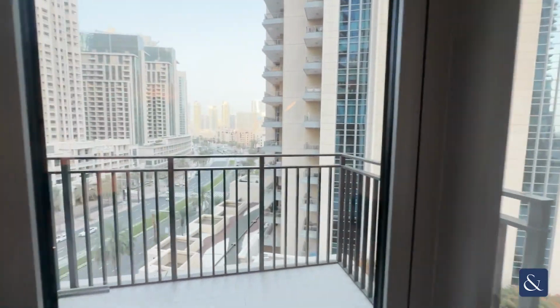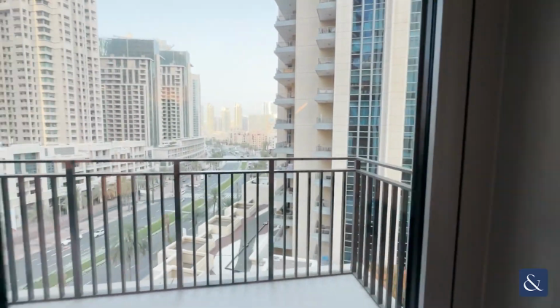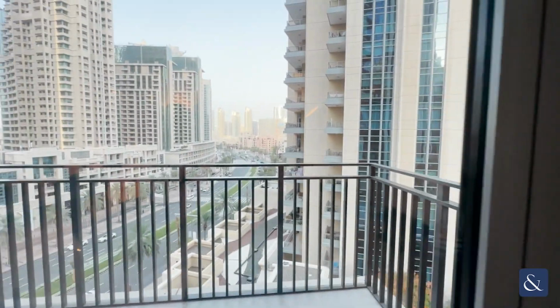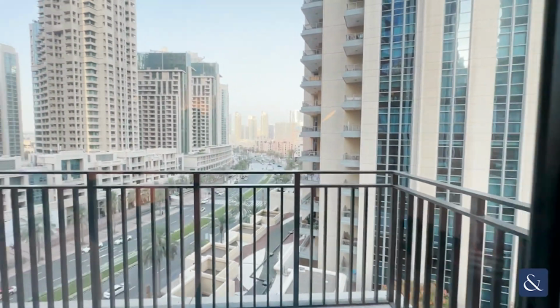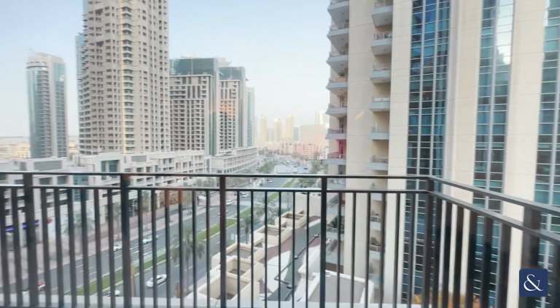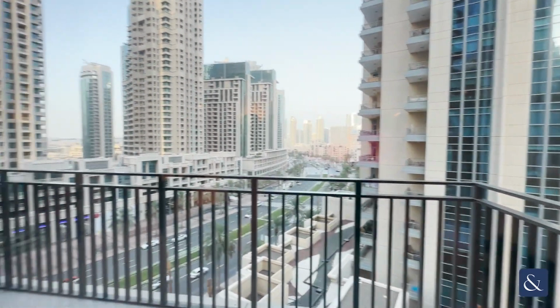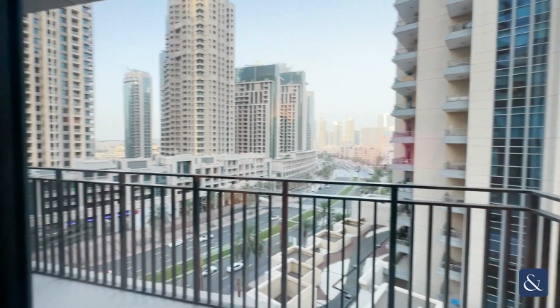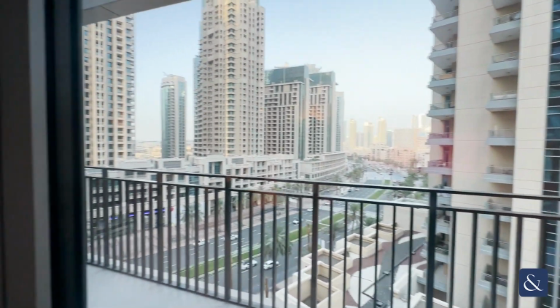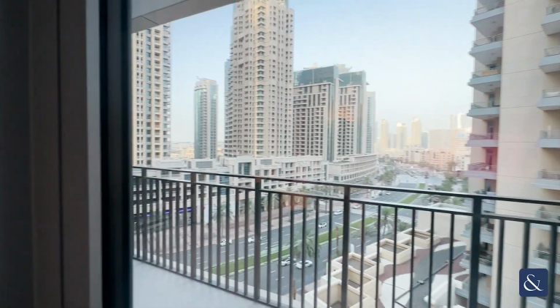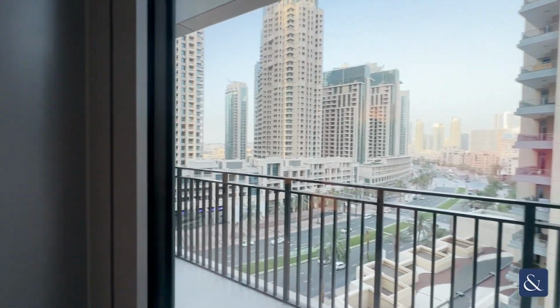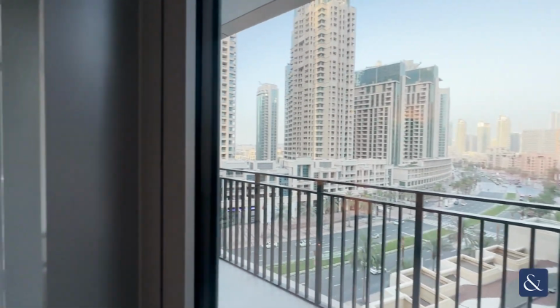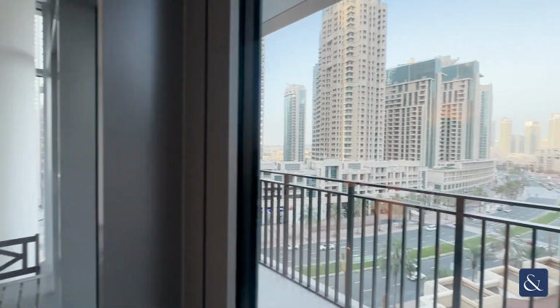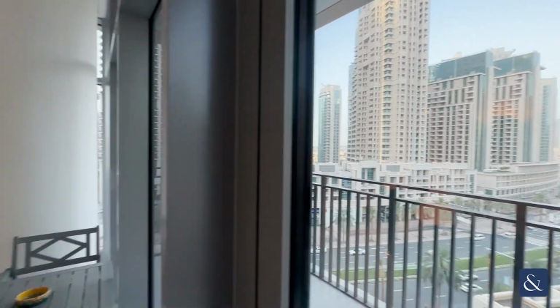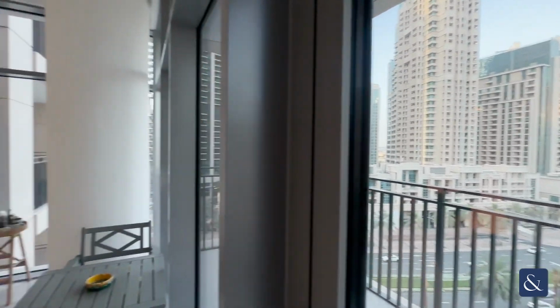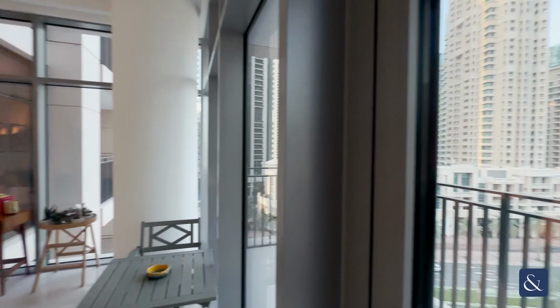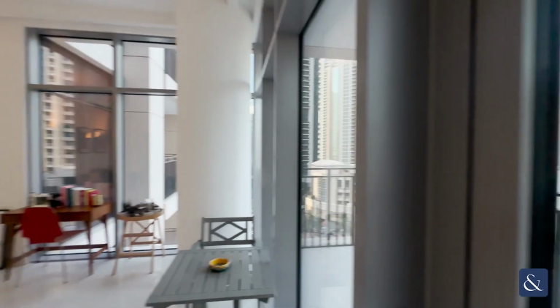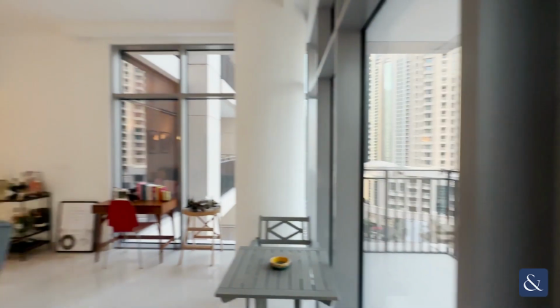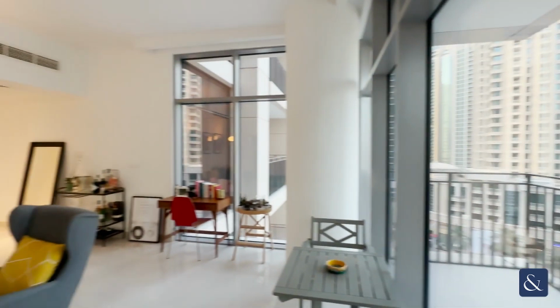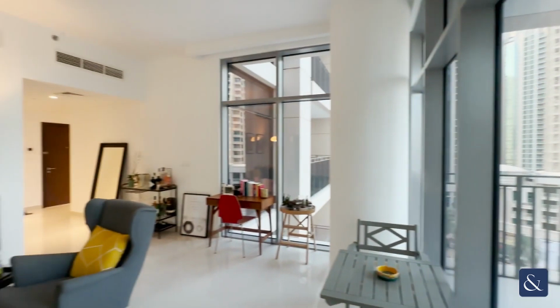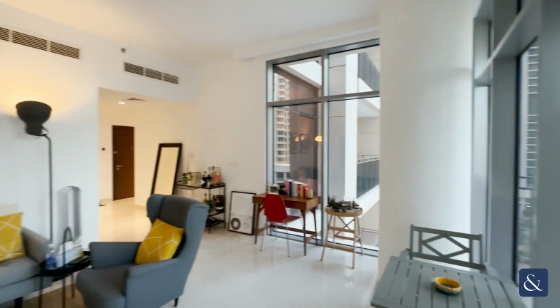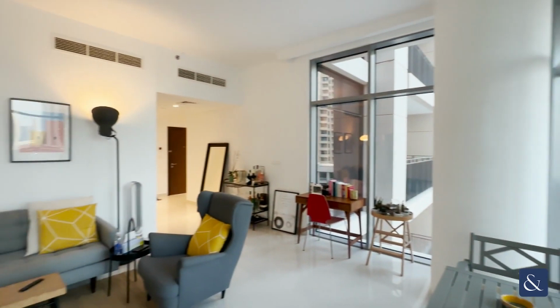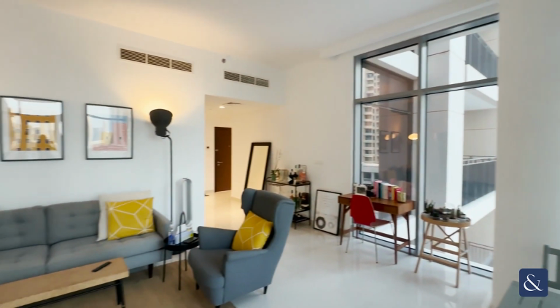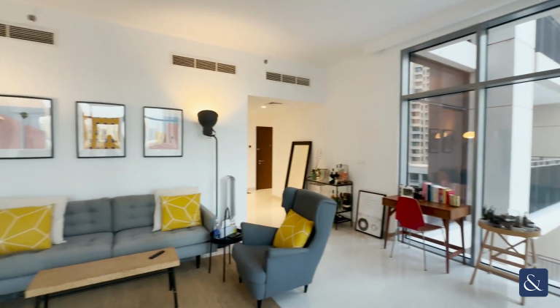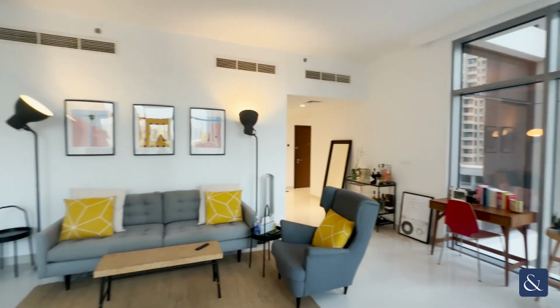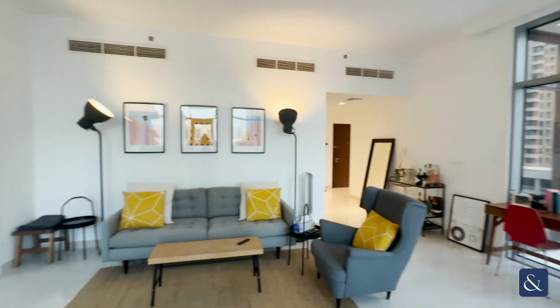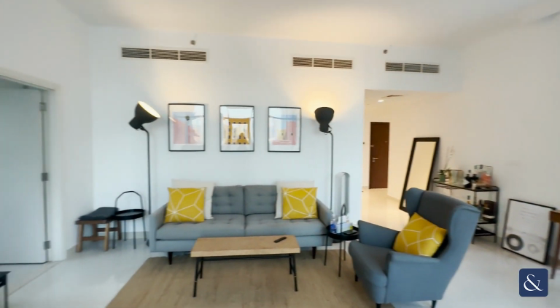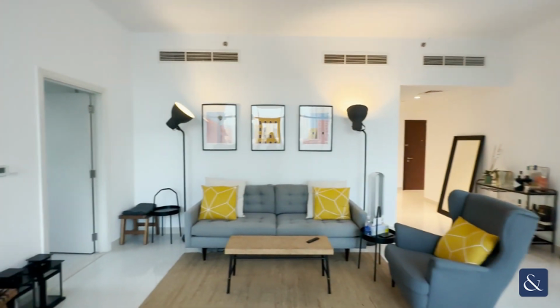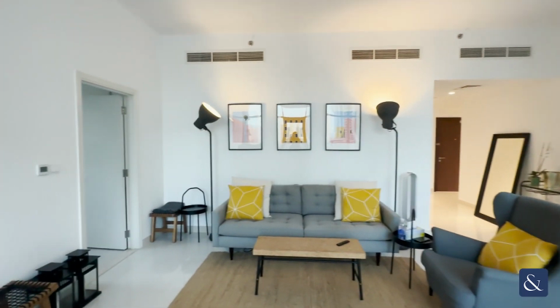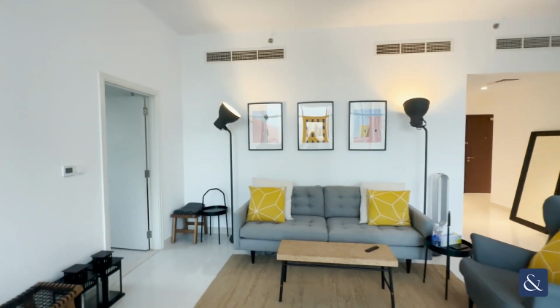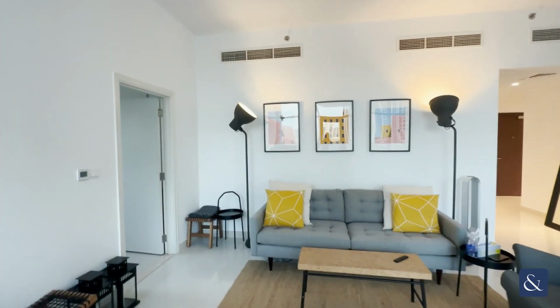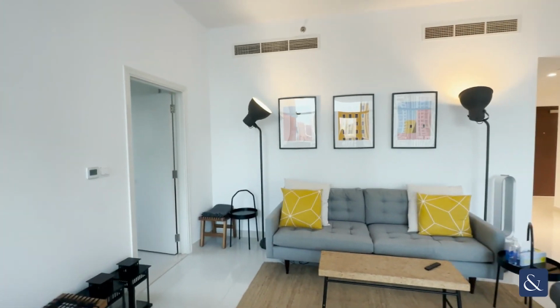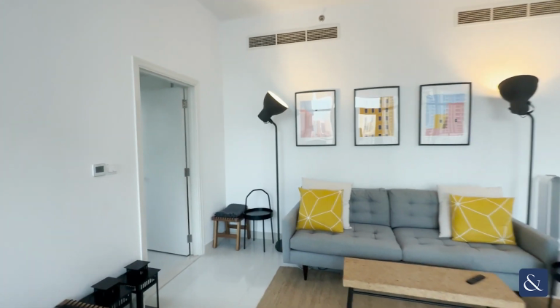Here we have the balcony which looks onto the boulevard. Amazing layout with 40-foot ceiling windows.